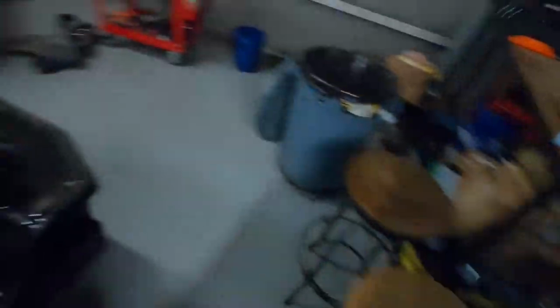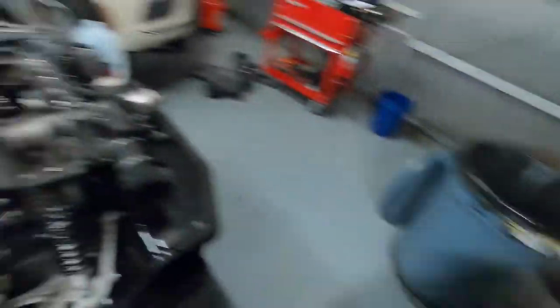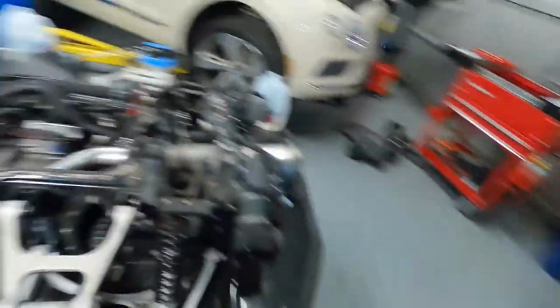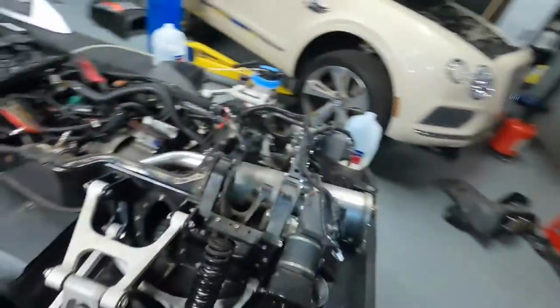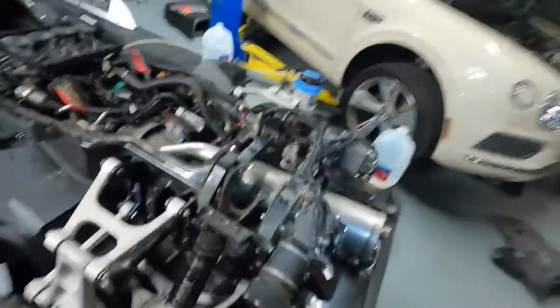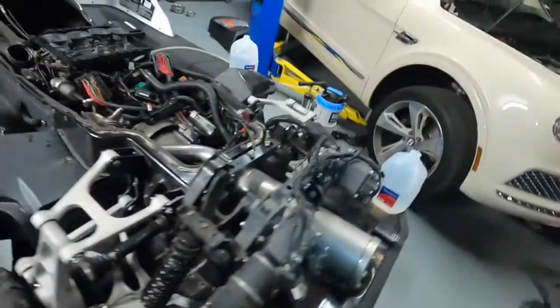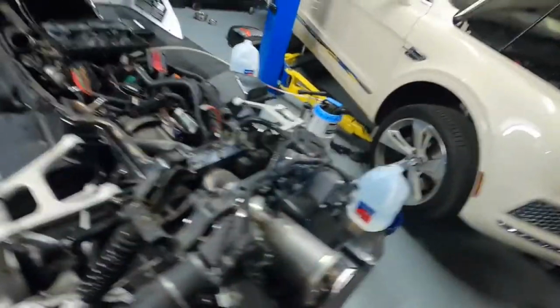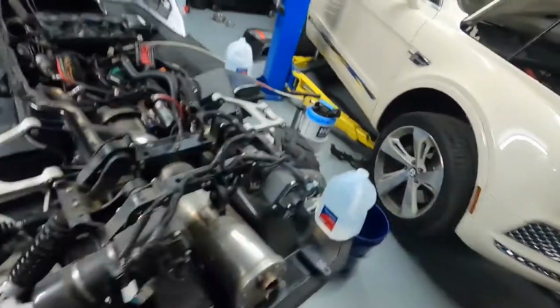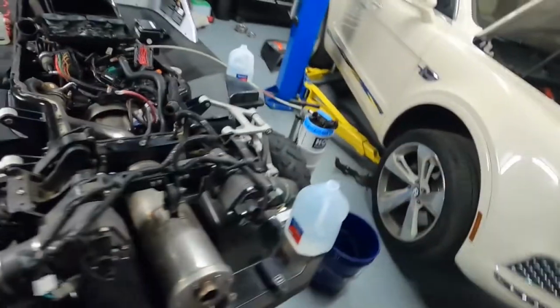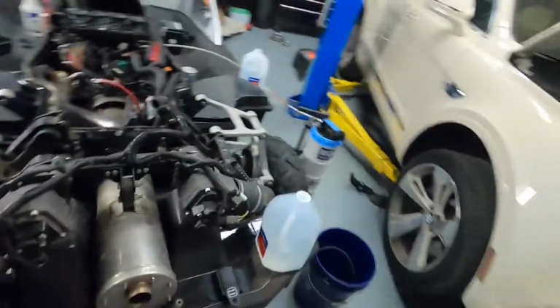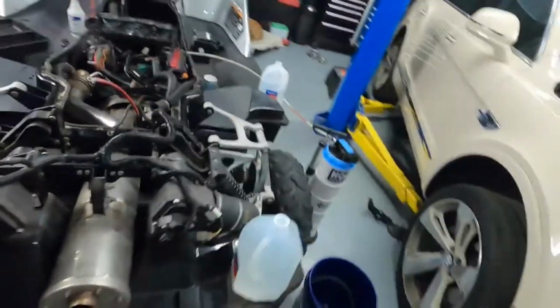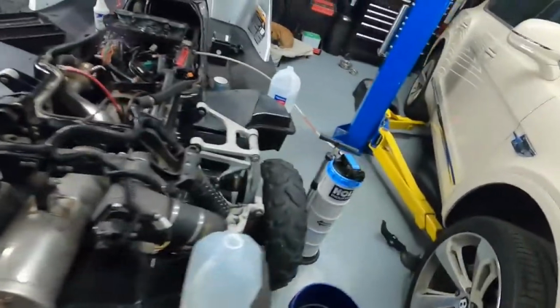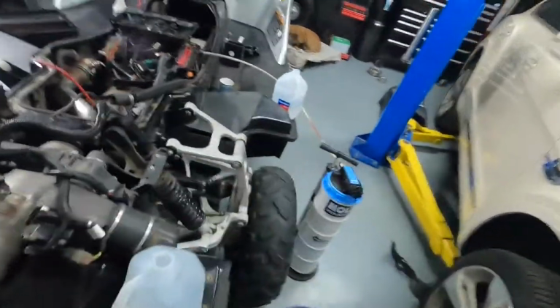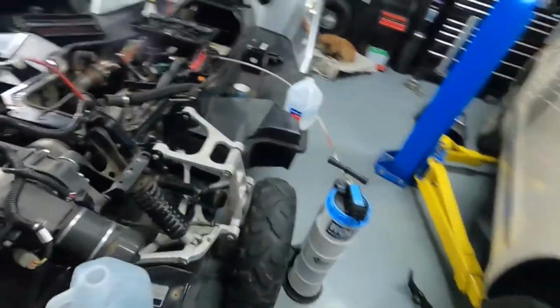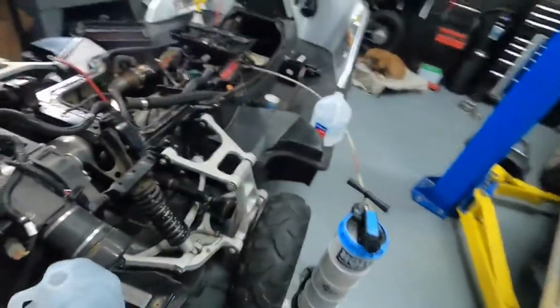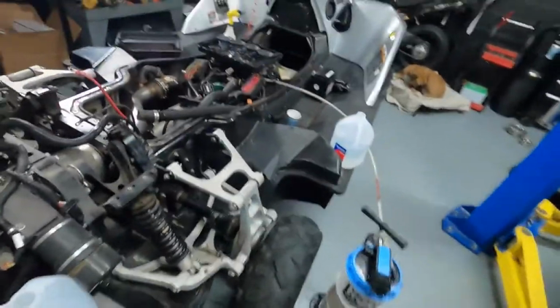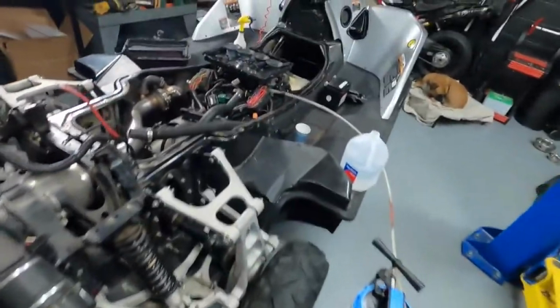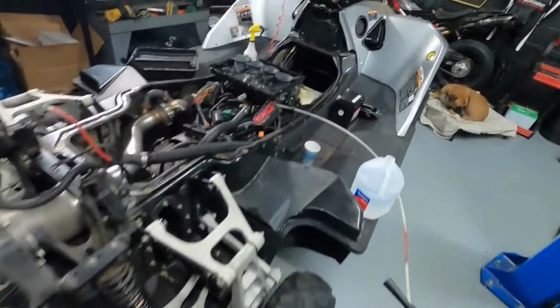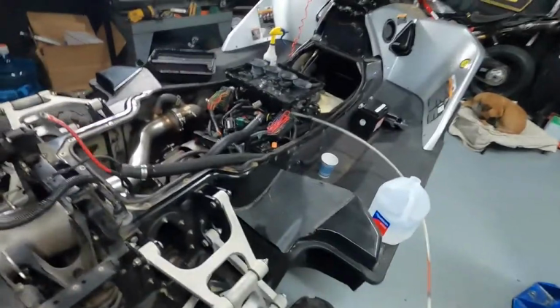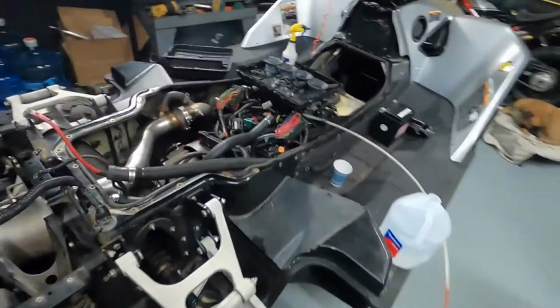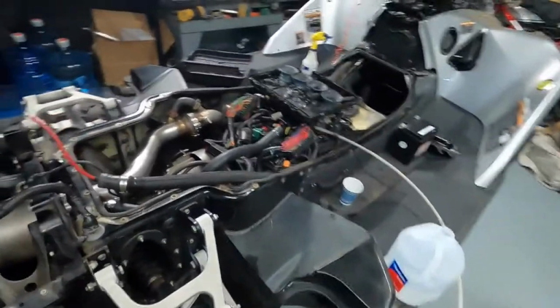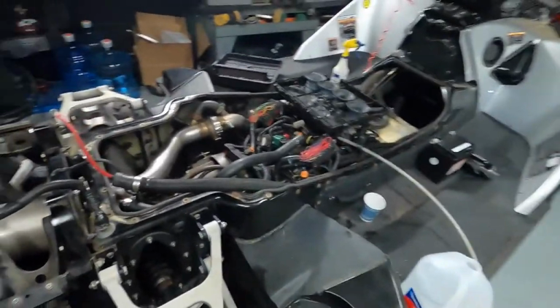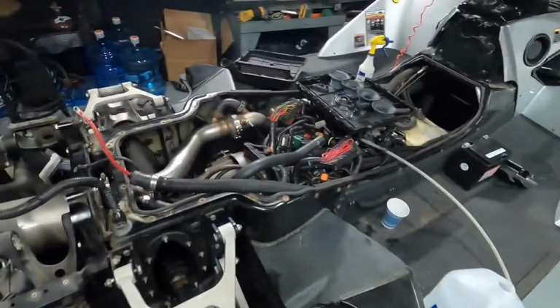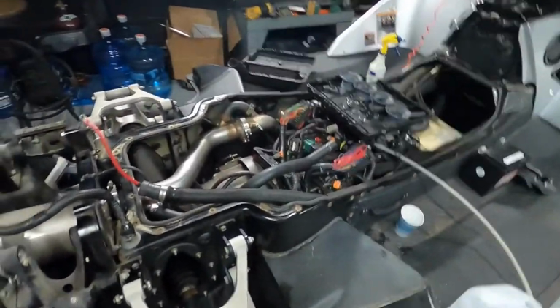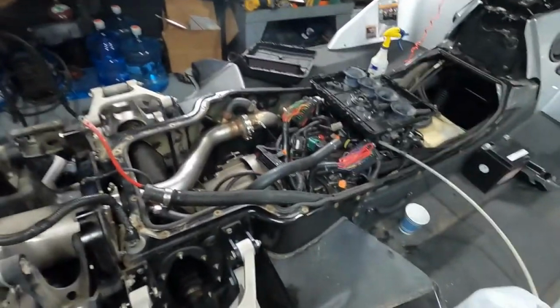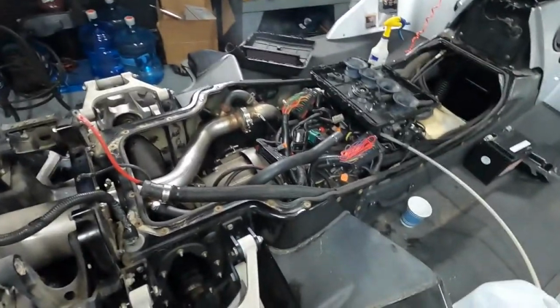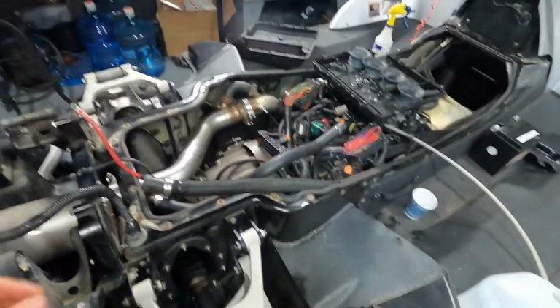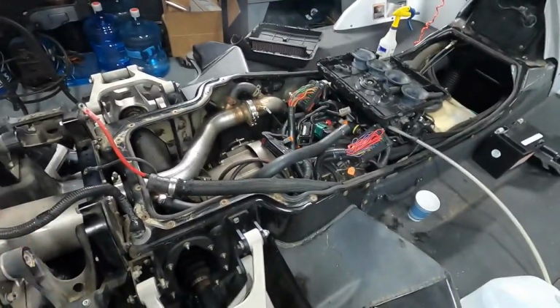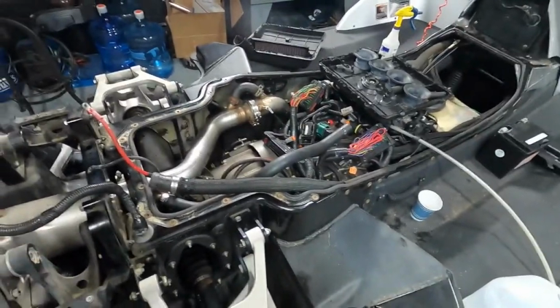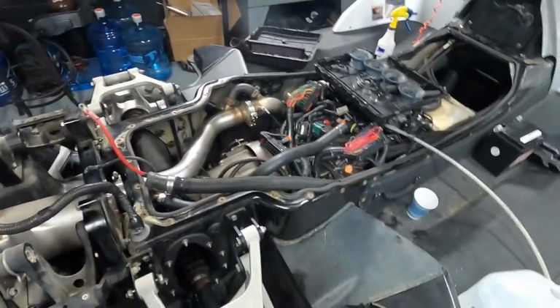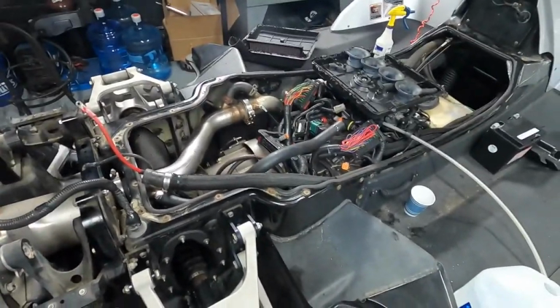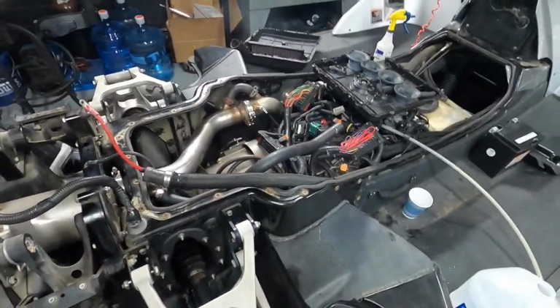It's very difficult to get it off, especially if it's been running in salt water or wet conditions. So that's the oil filter.